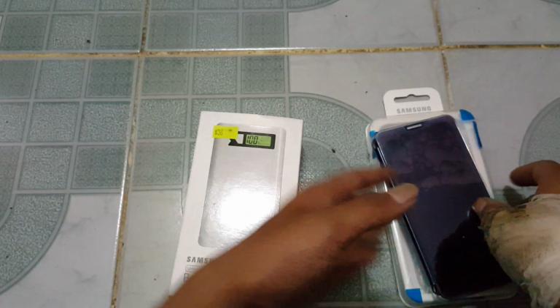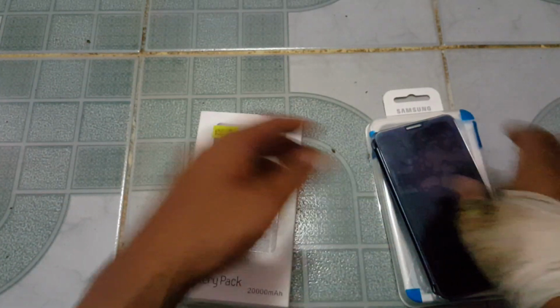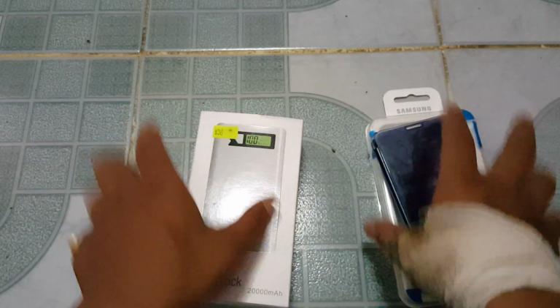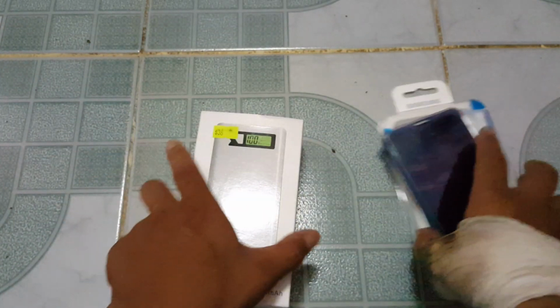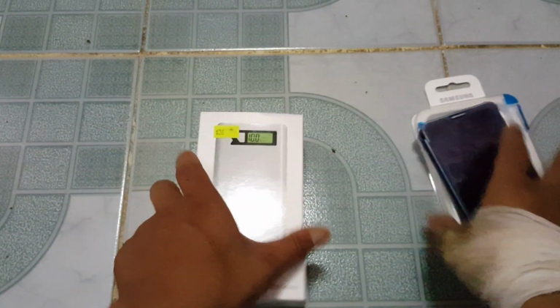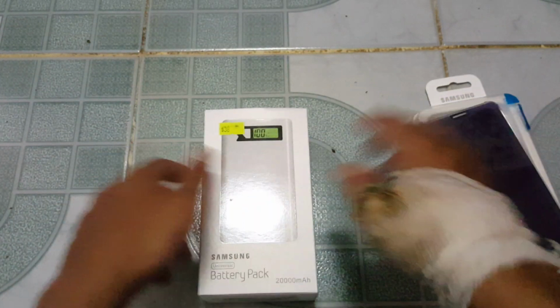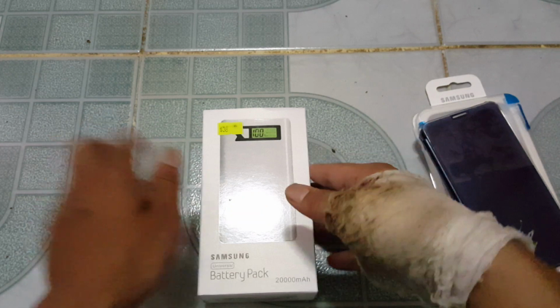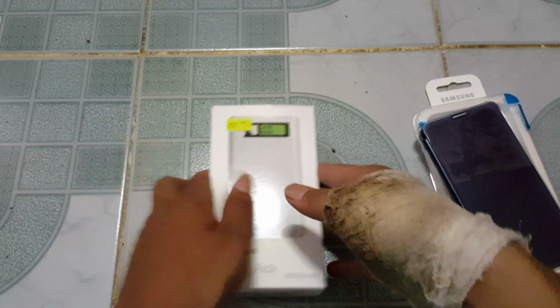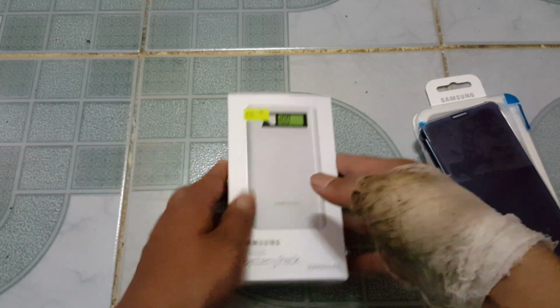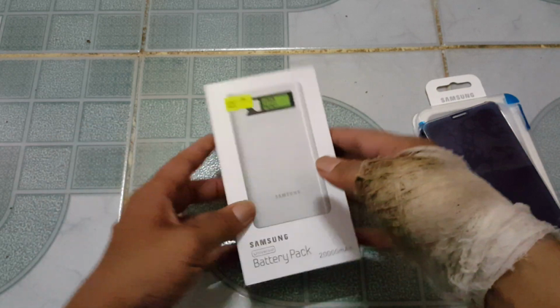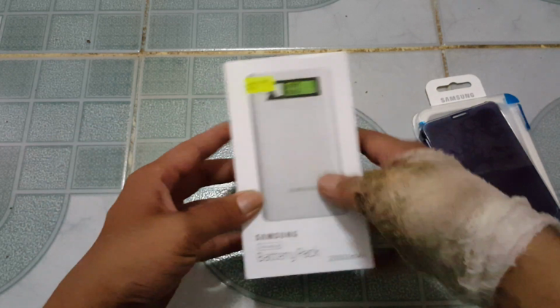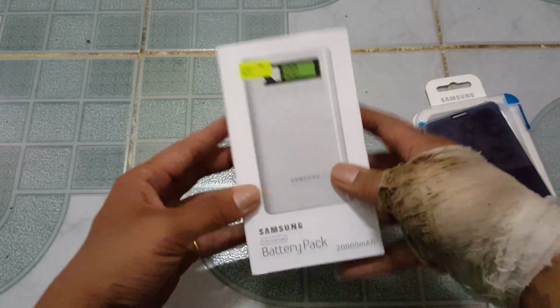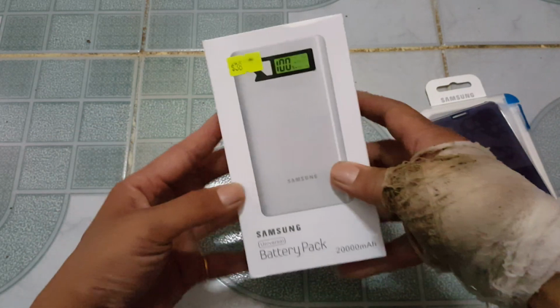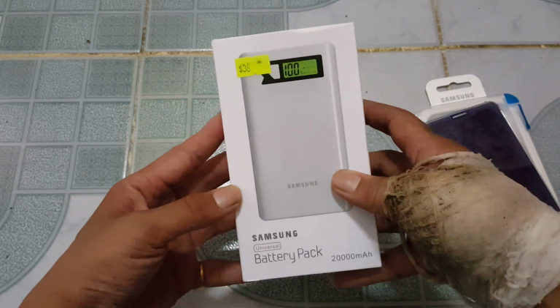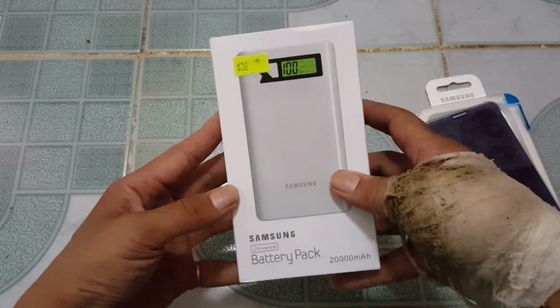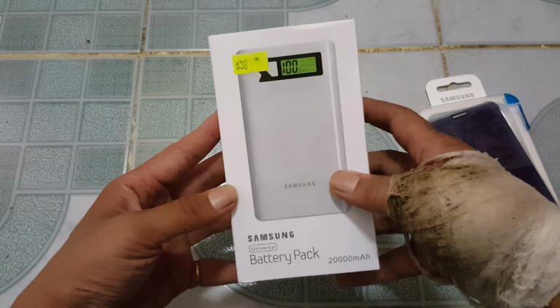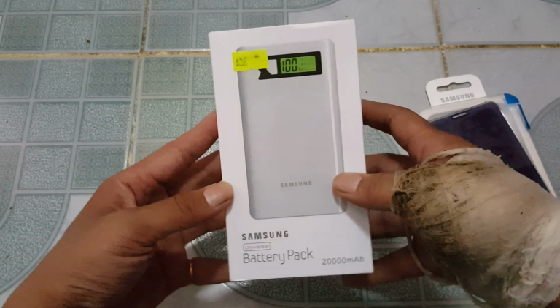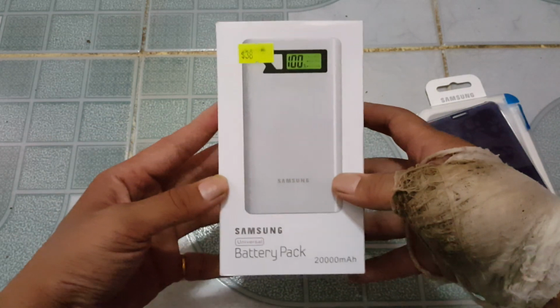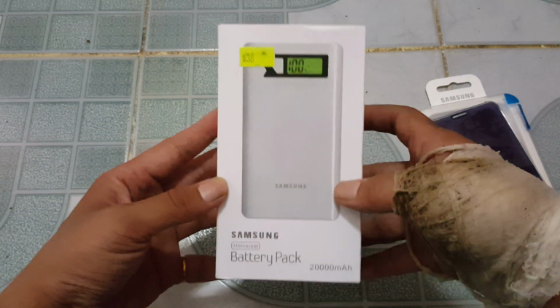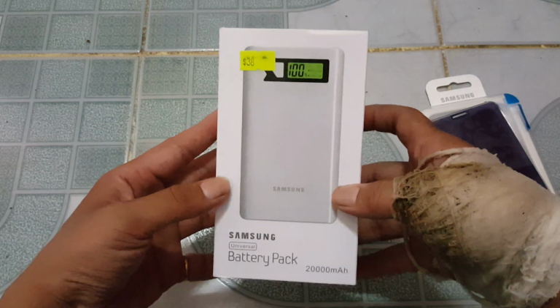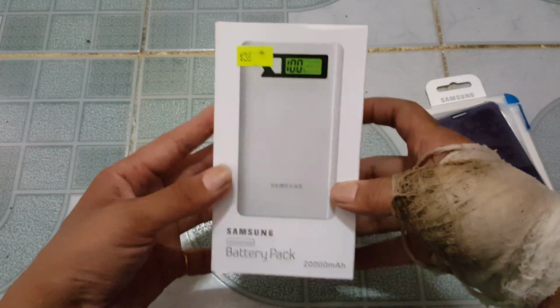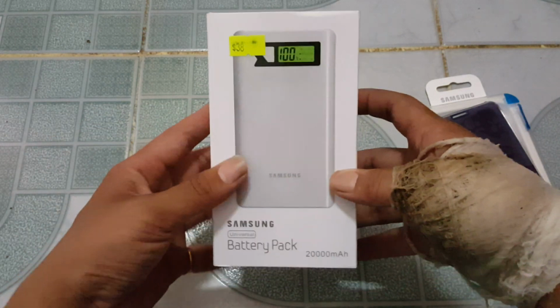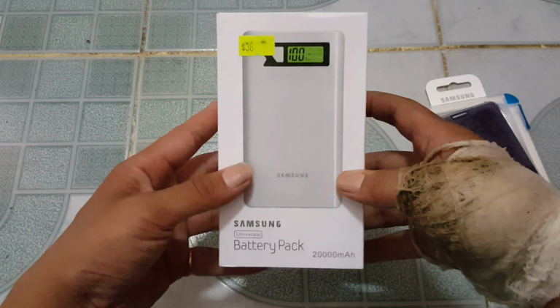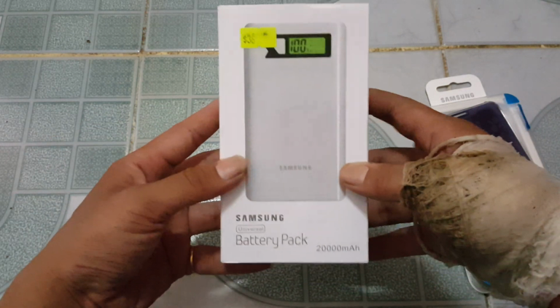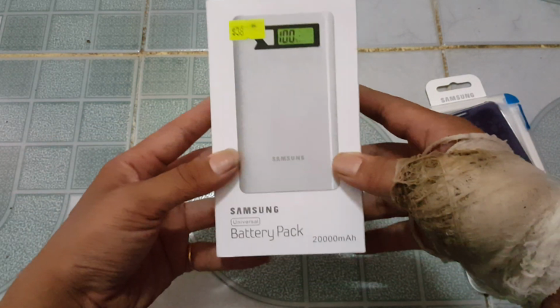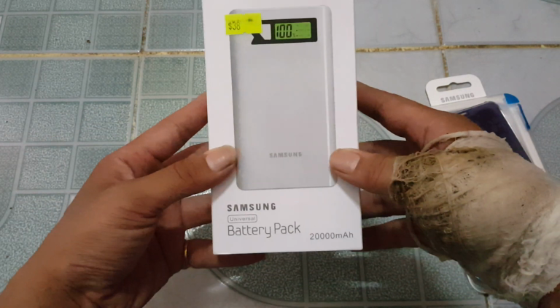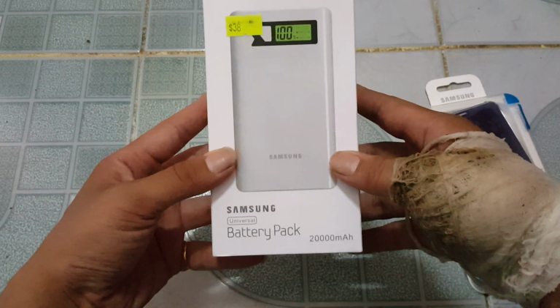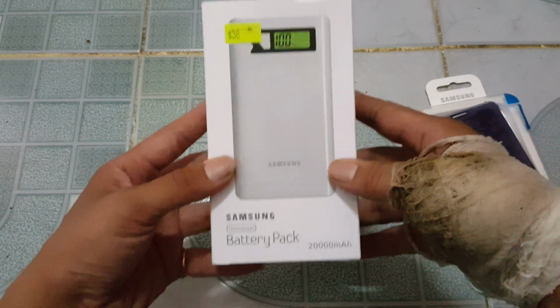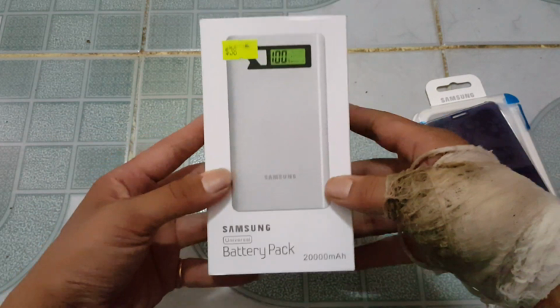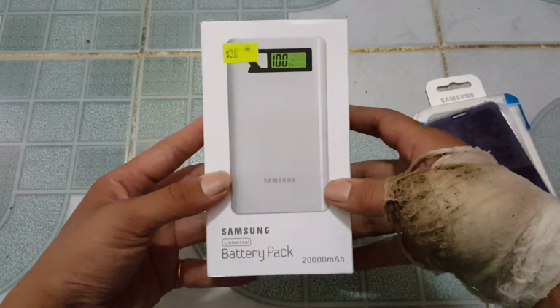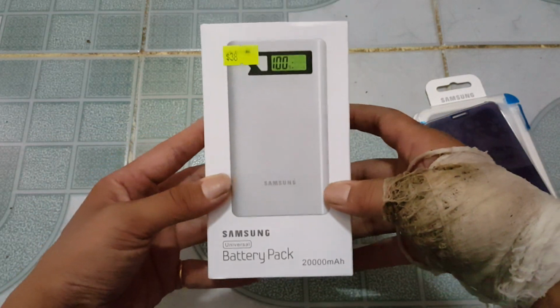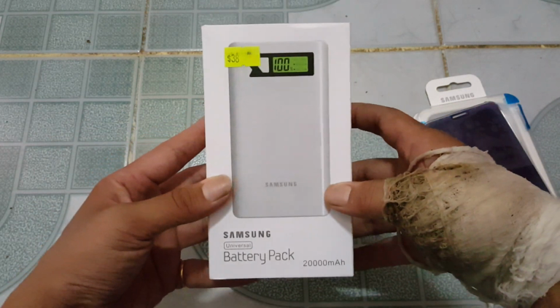So now we're moving over to the Samsung Universal Battery Pack. This is a 2000mAh.